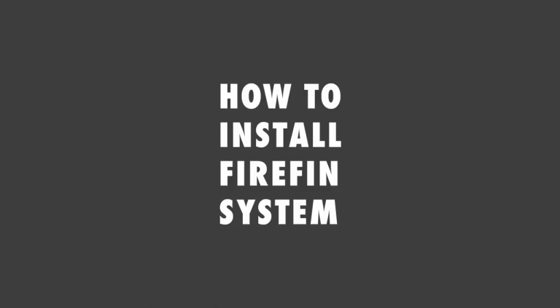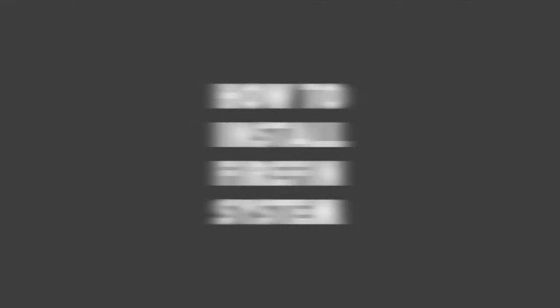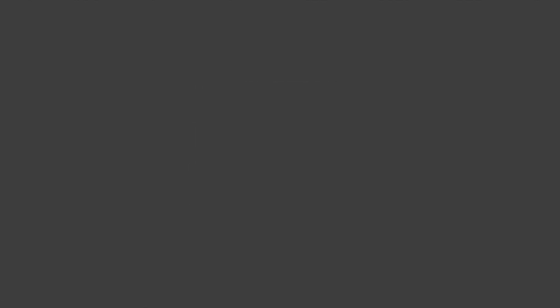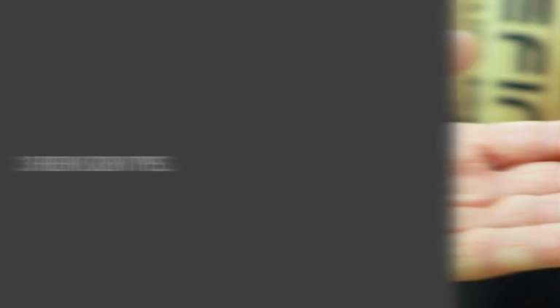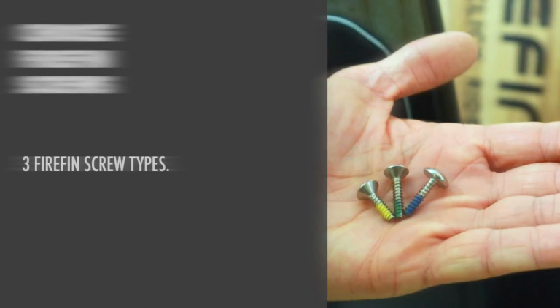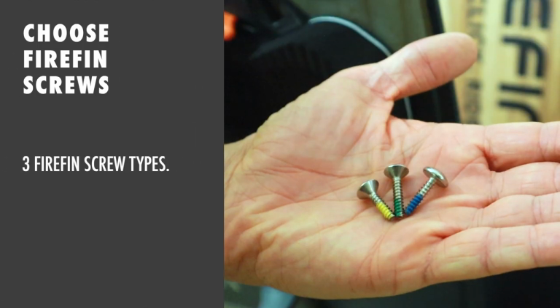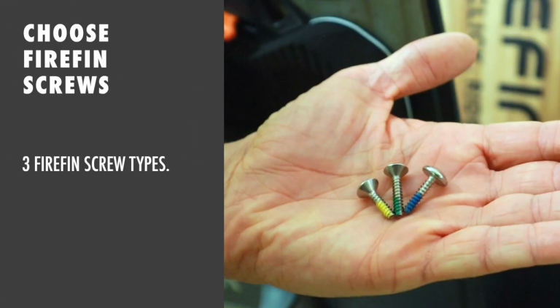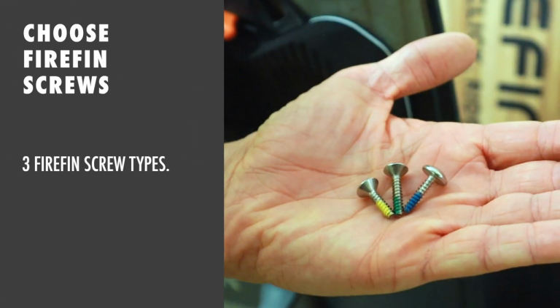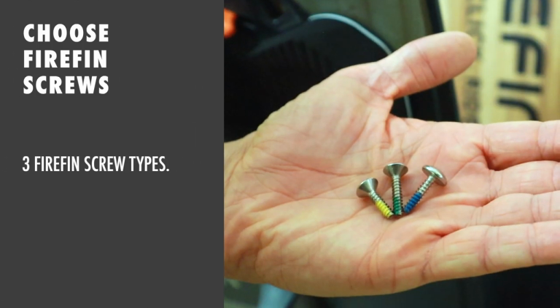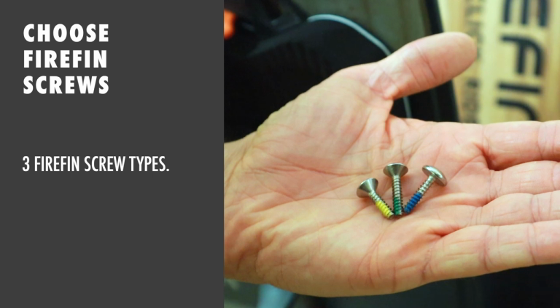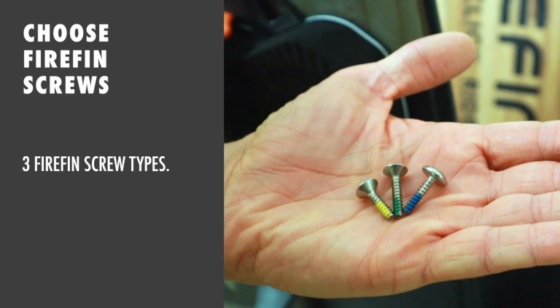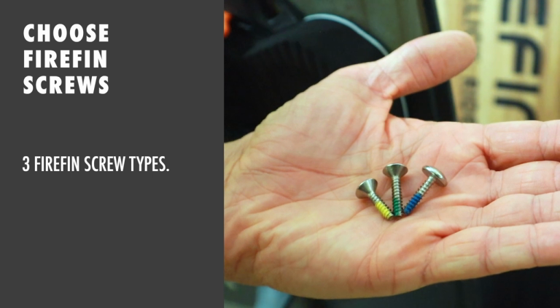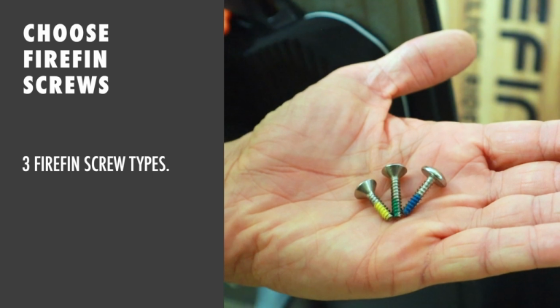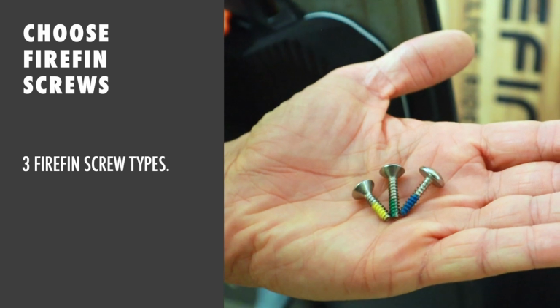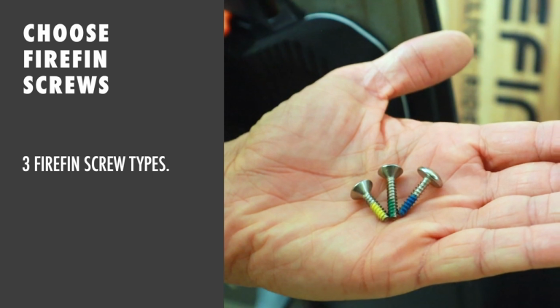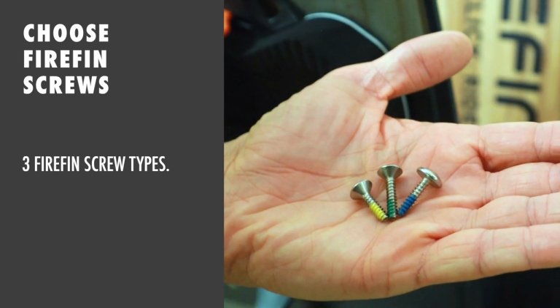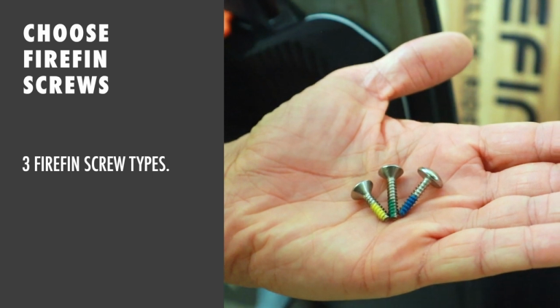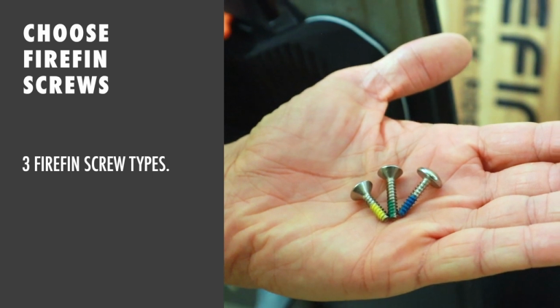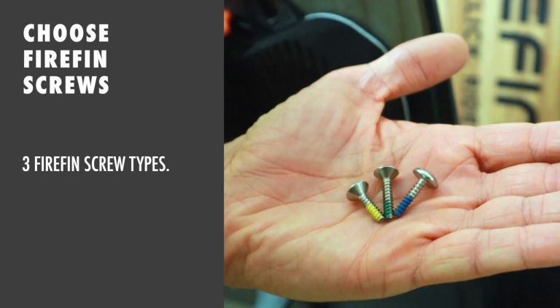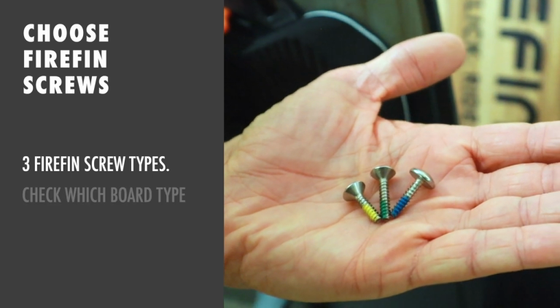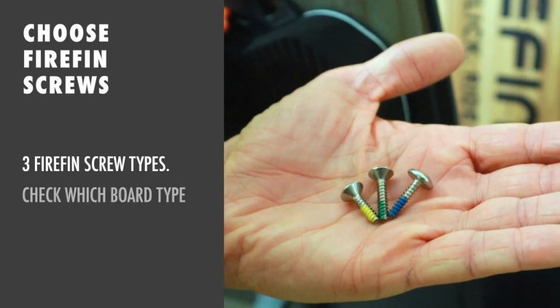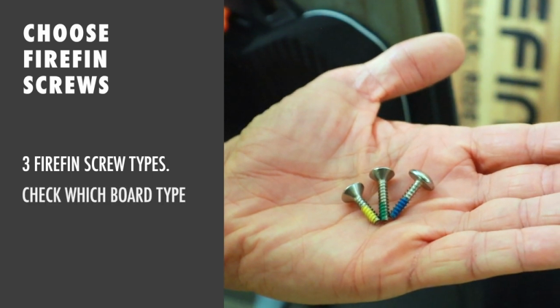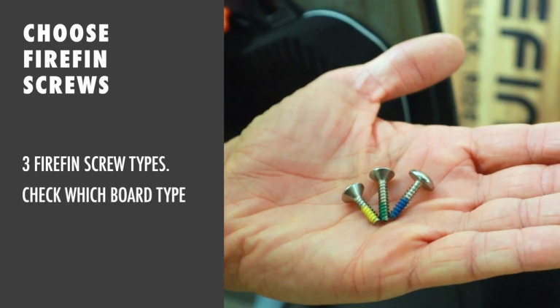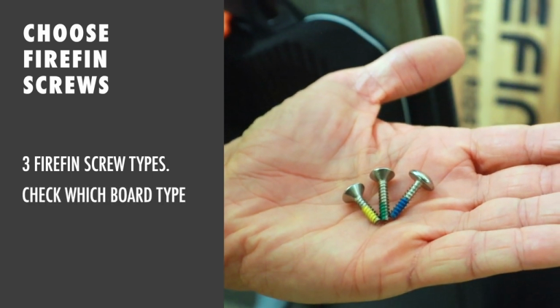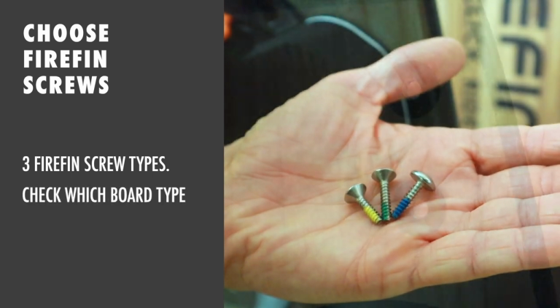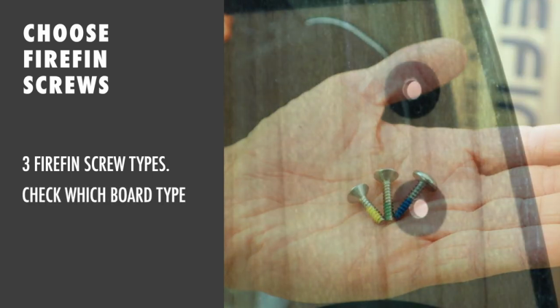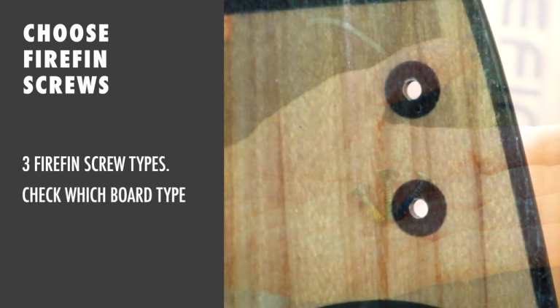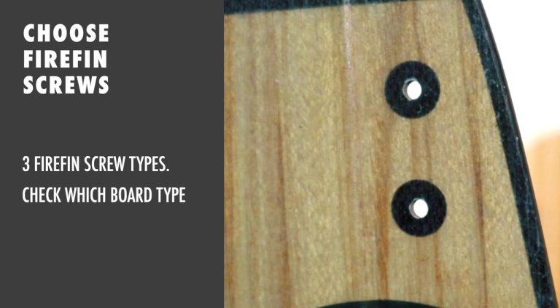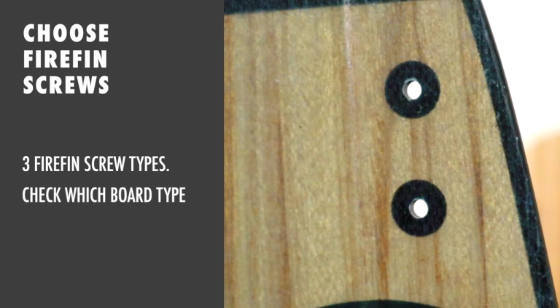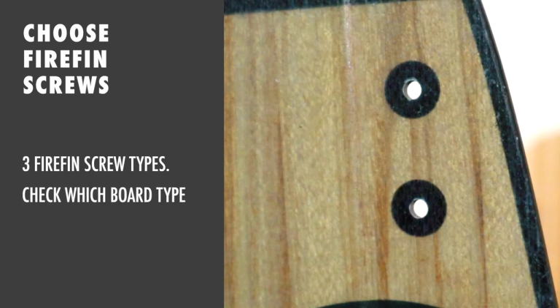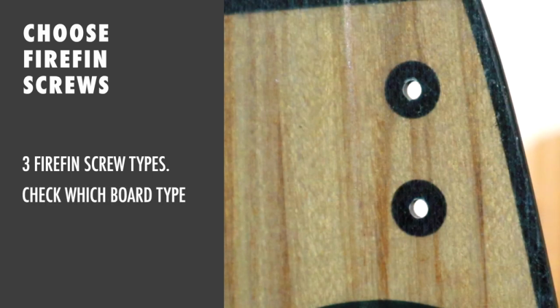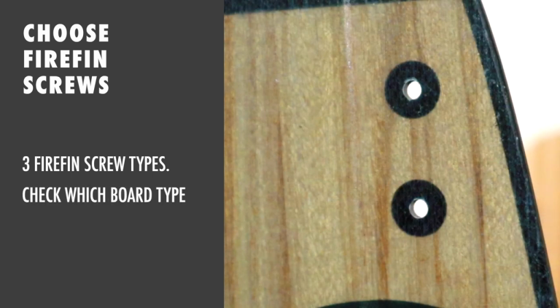The Firefin System is shipped with three different types of screws. Check your board to see which type of screw head you need.